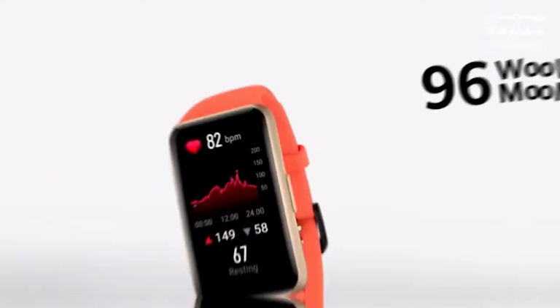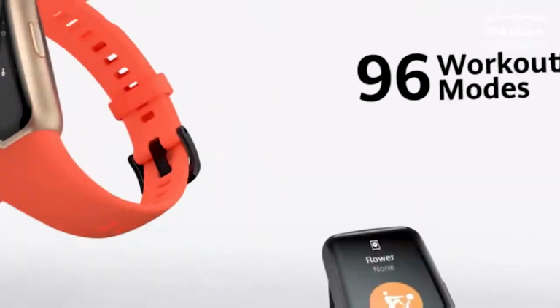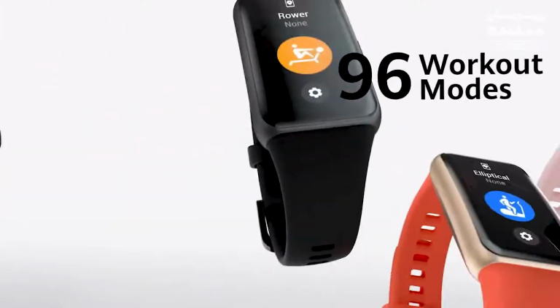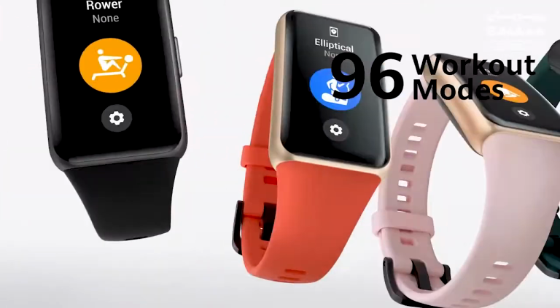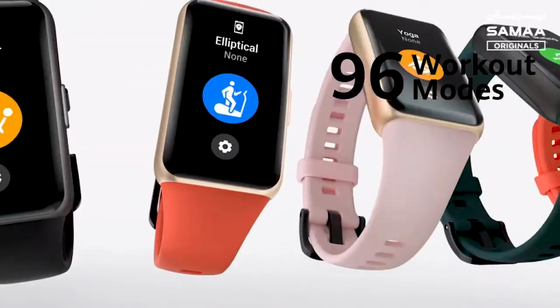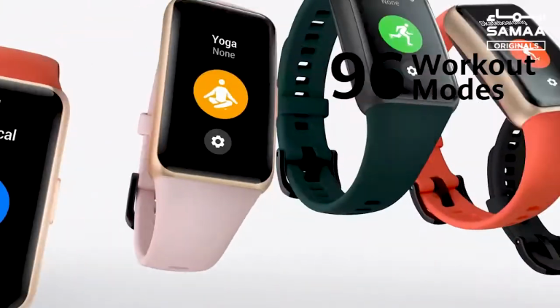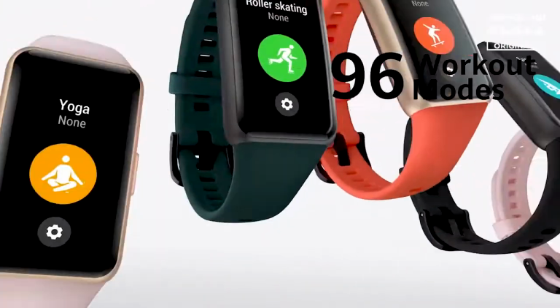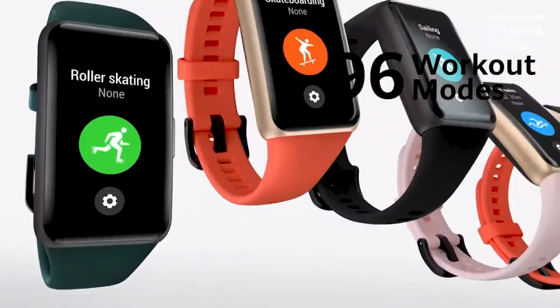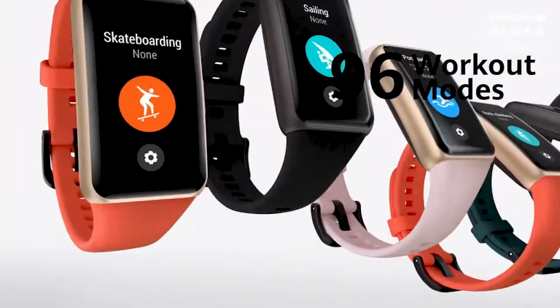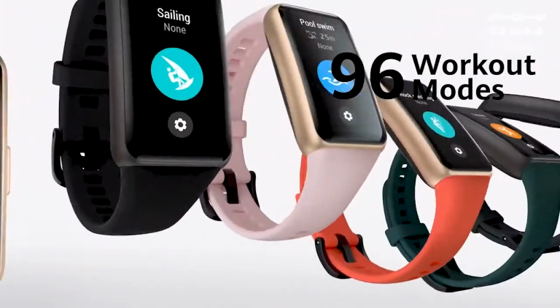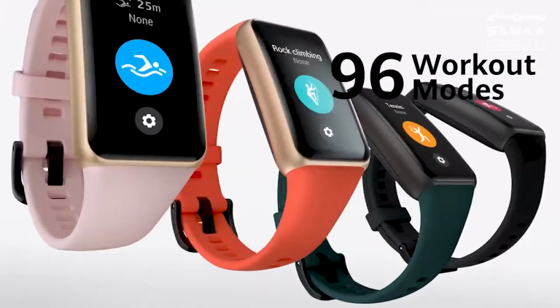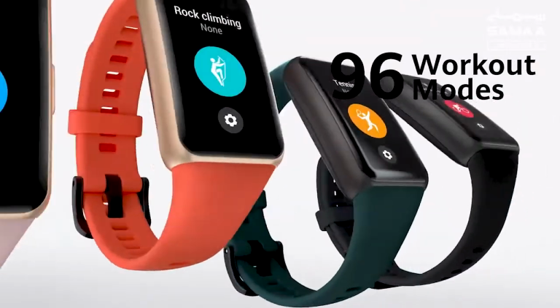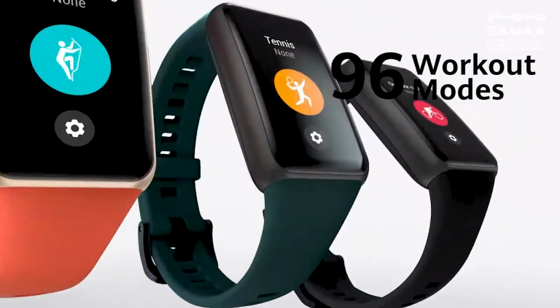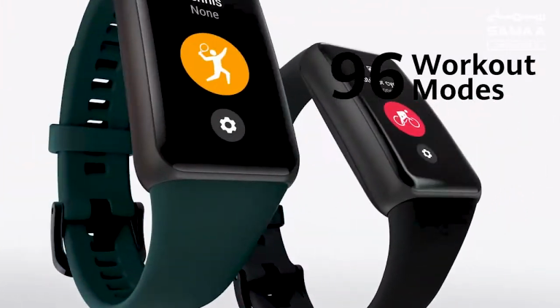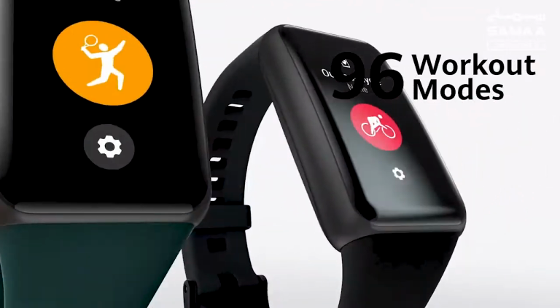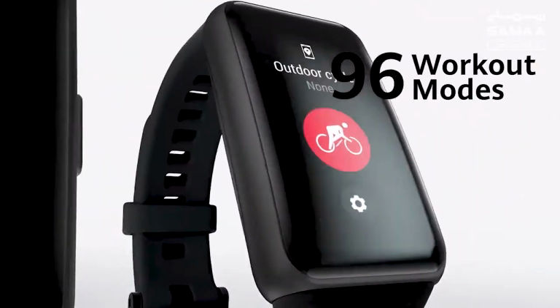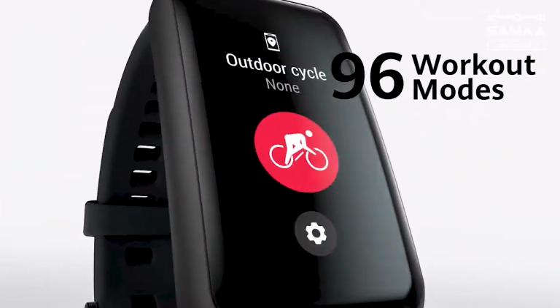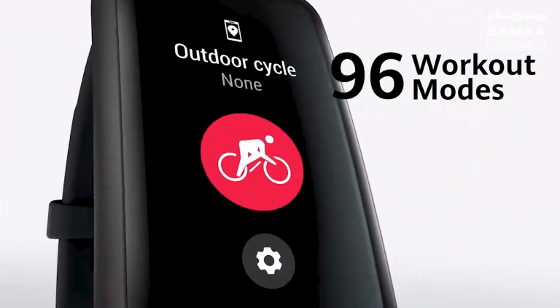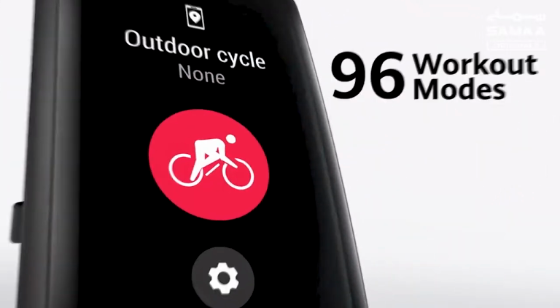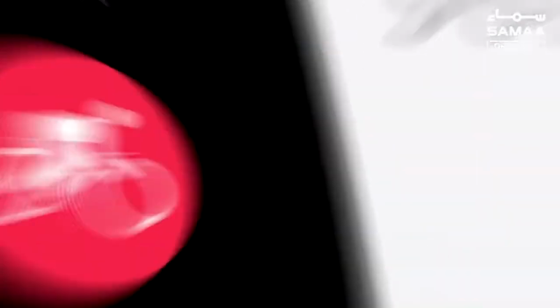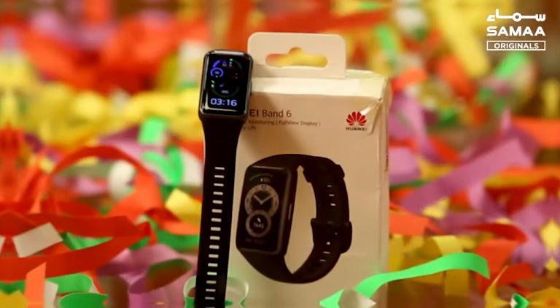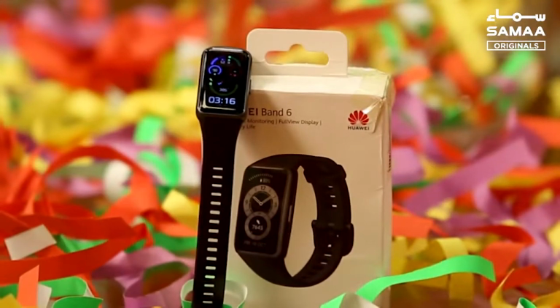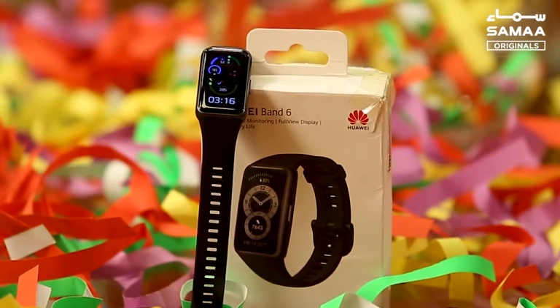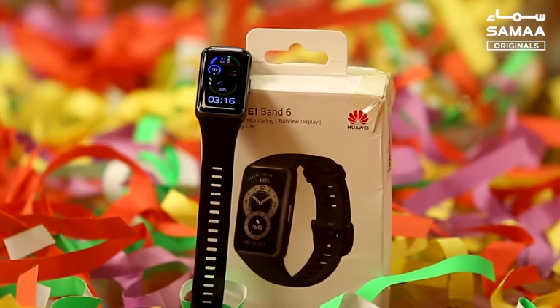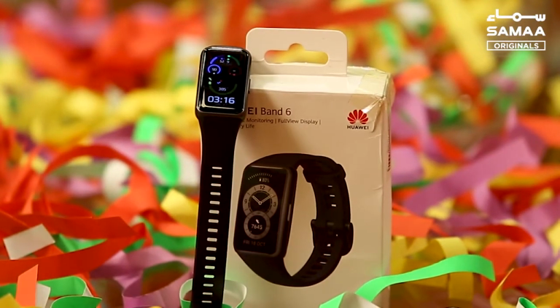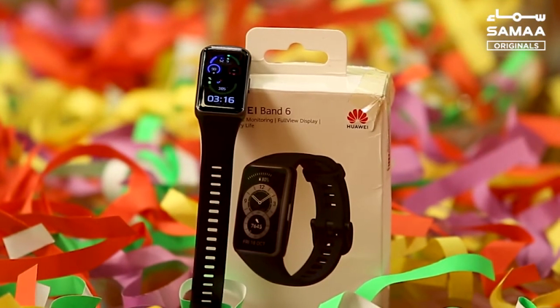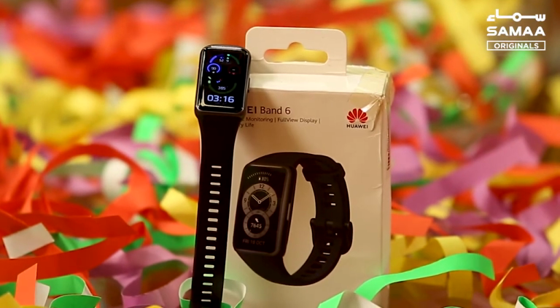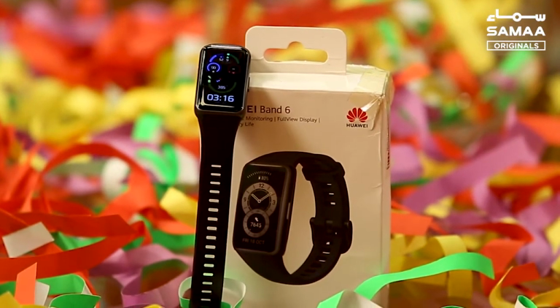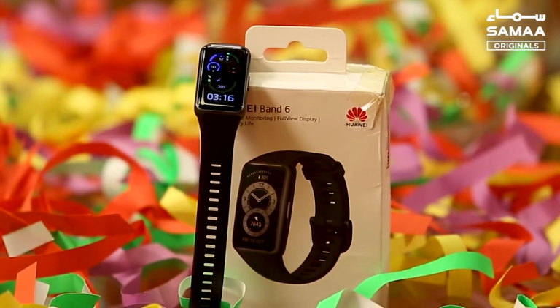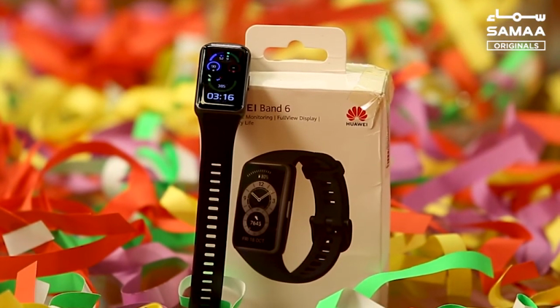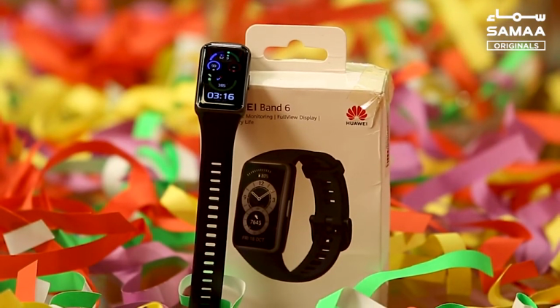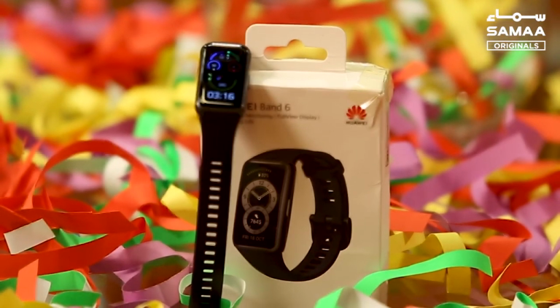The Huawei Band 6 supports over 96 workout modes. All in all, it's a good device in this price range.